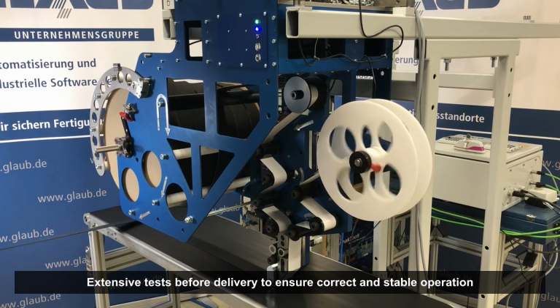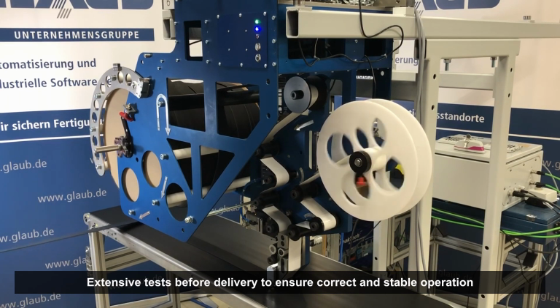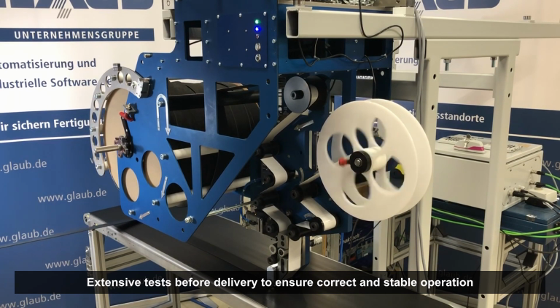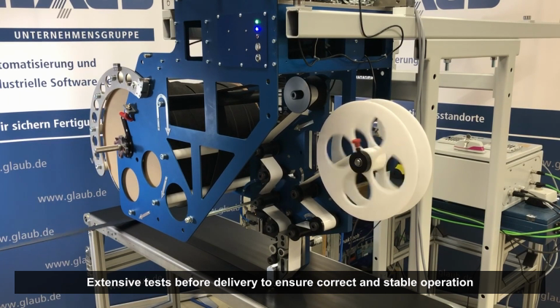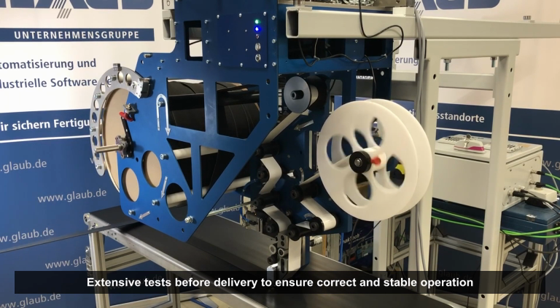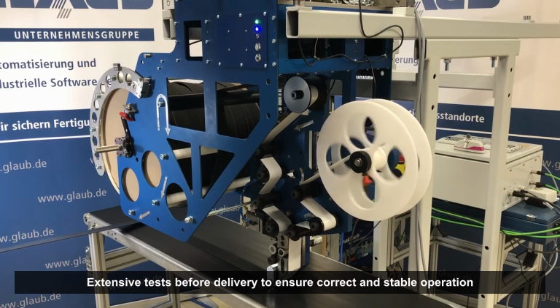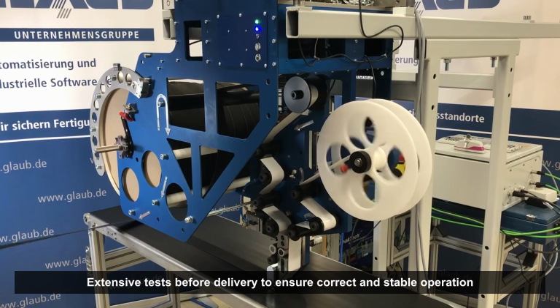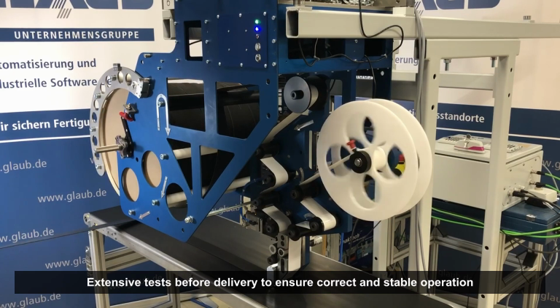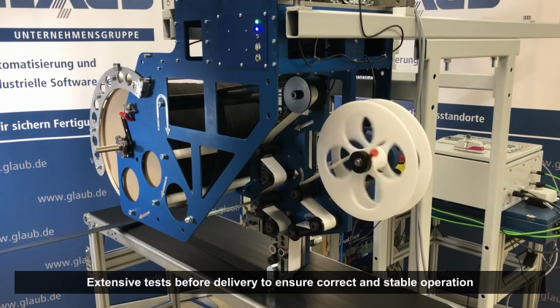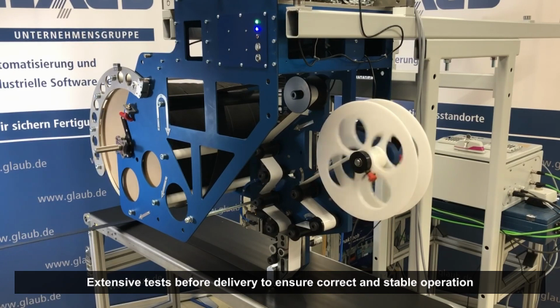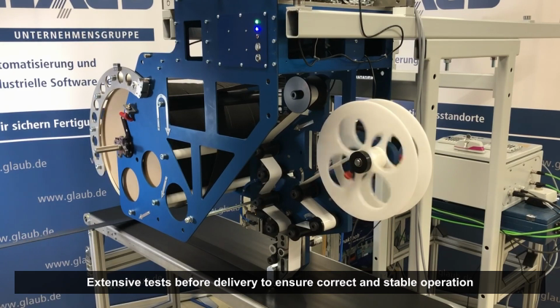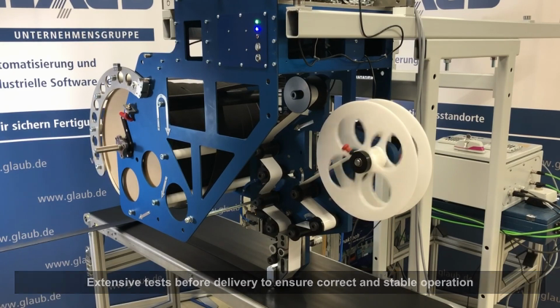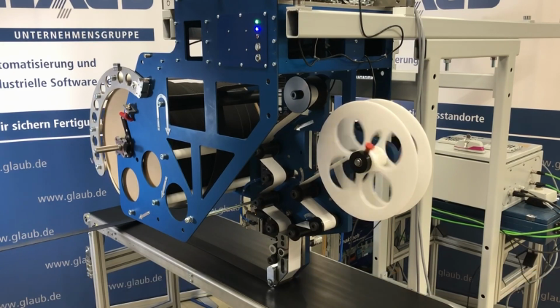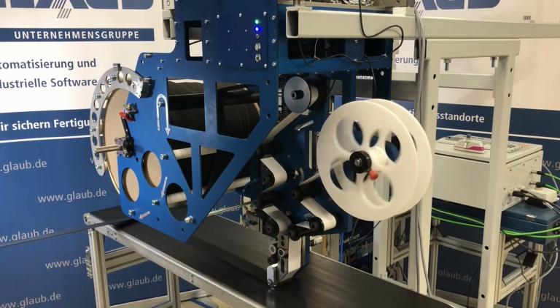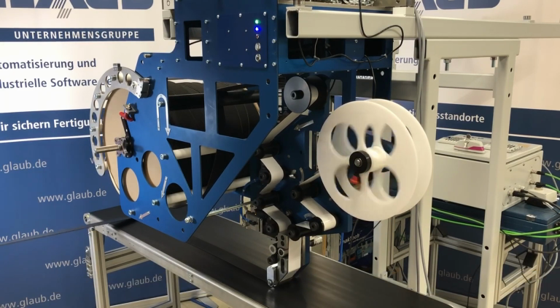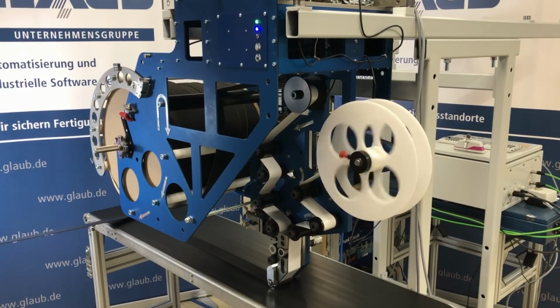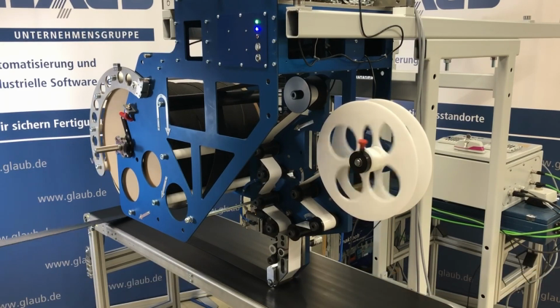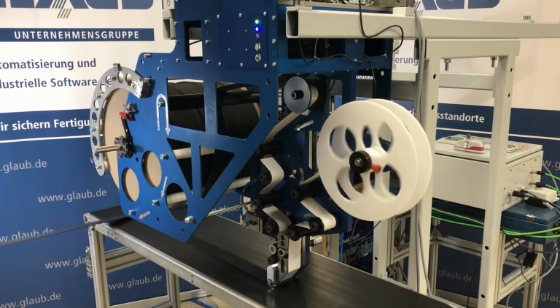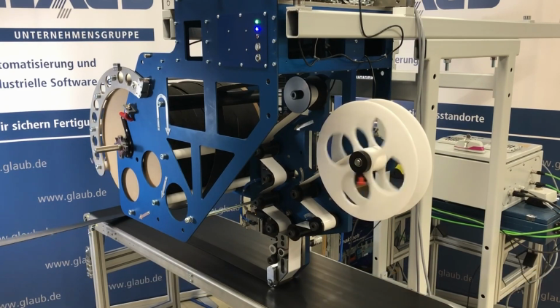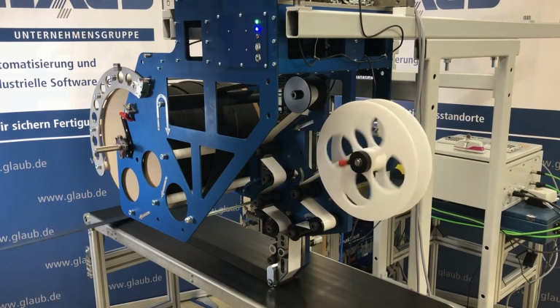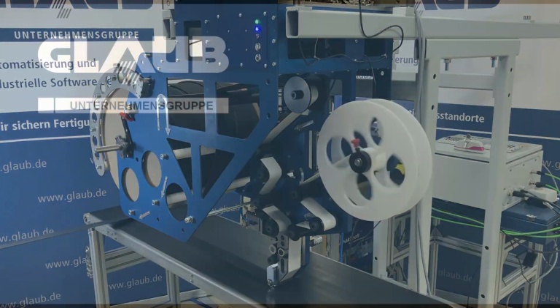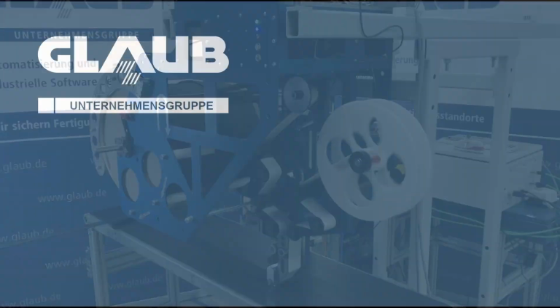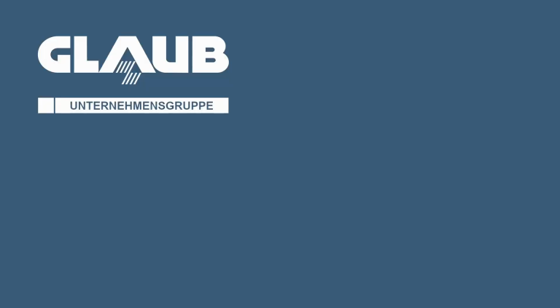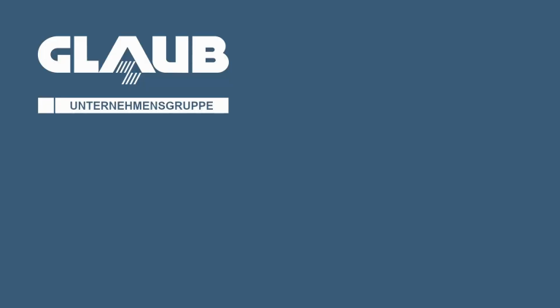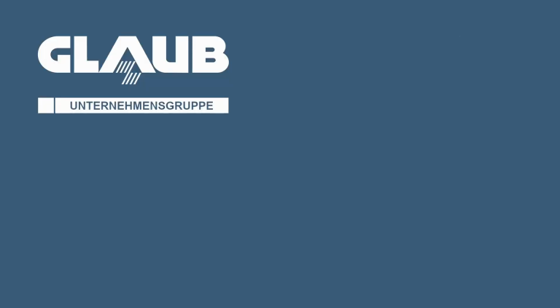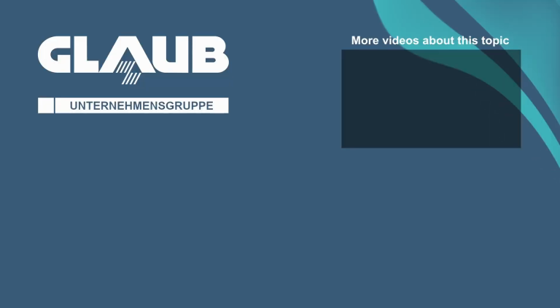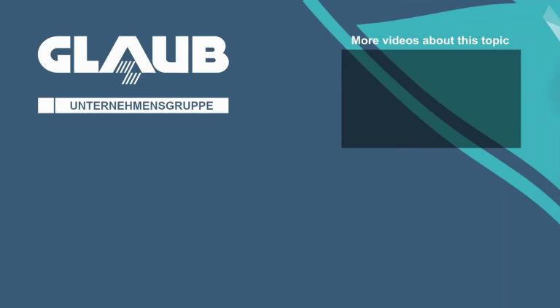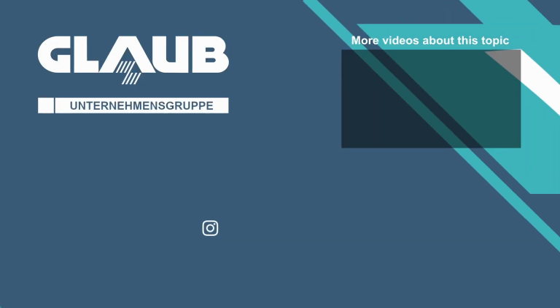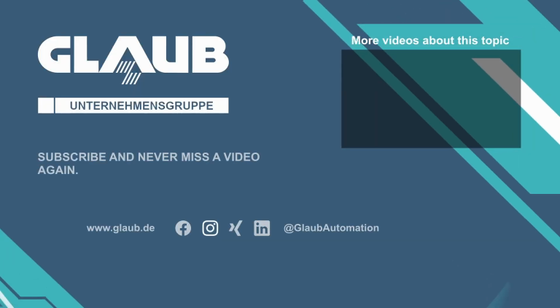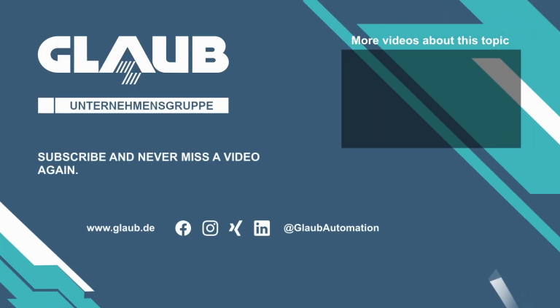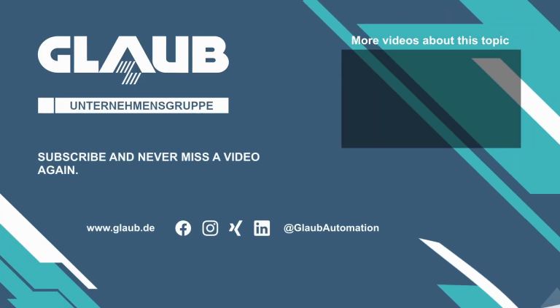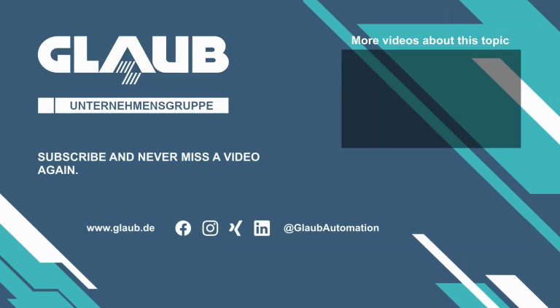Do you need a customized applicator head for your automation solution? Talk to us. Glaube.